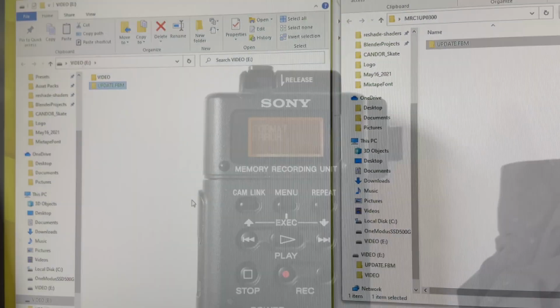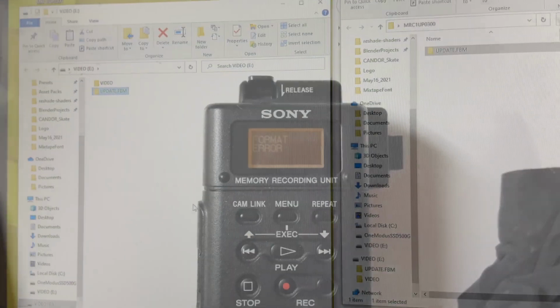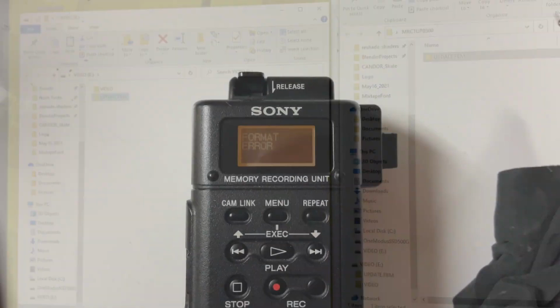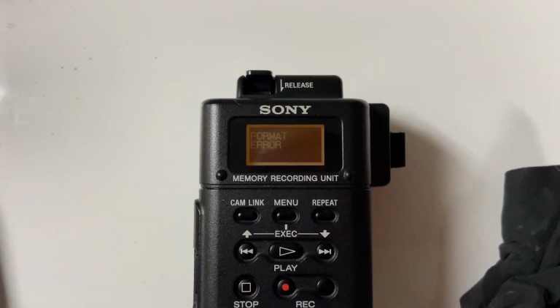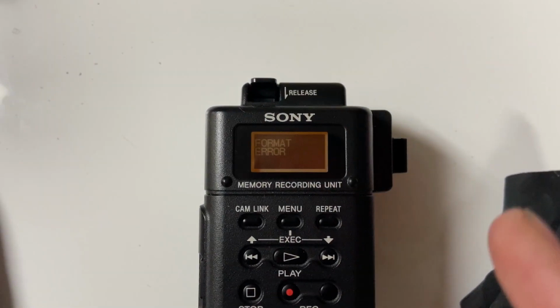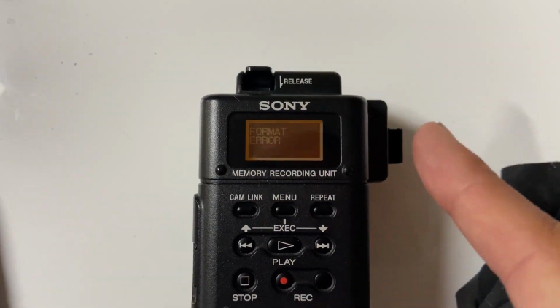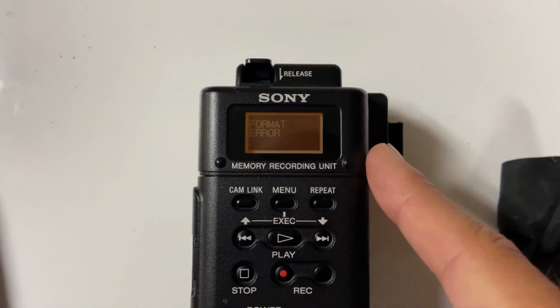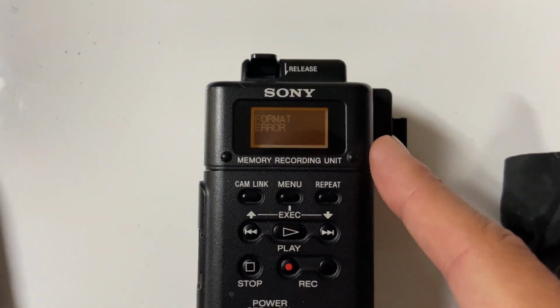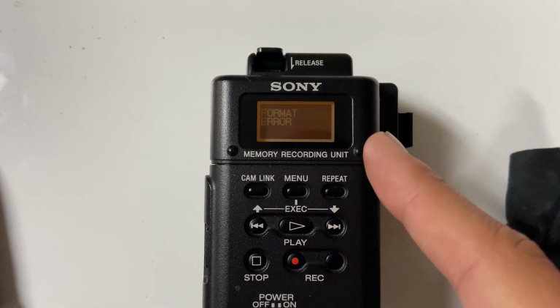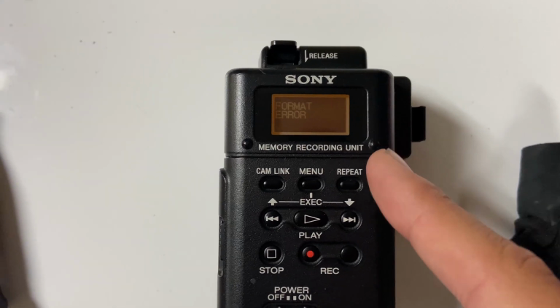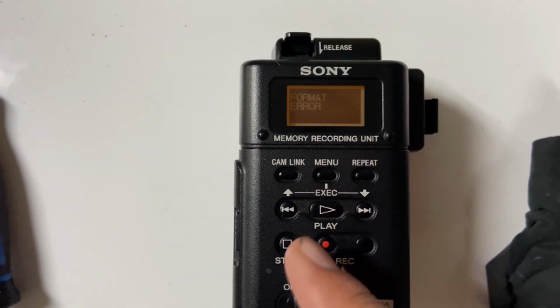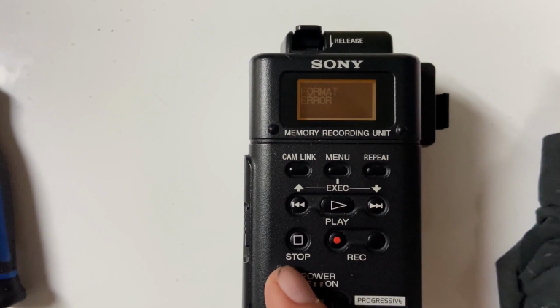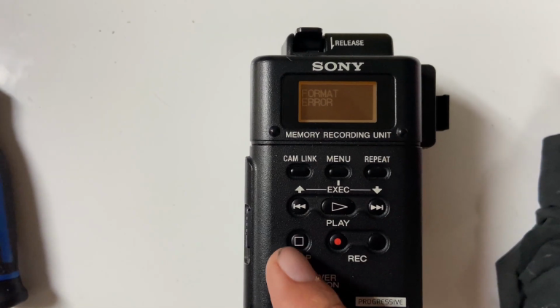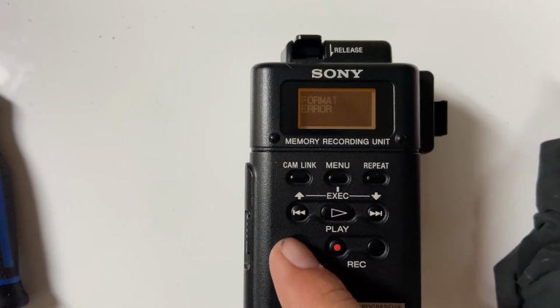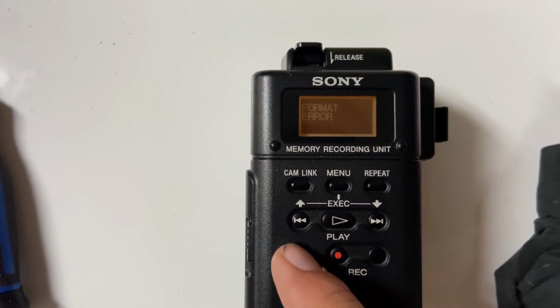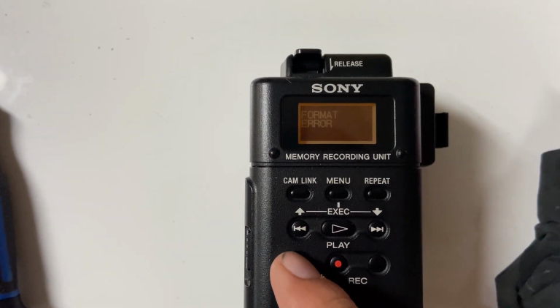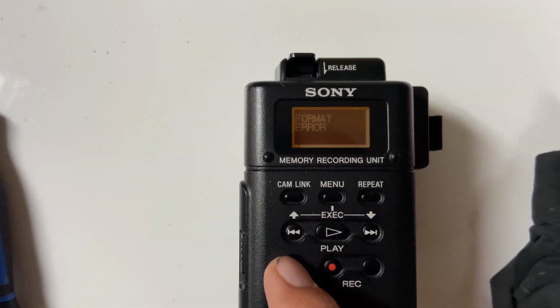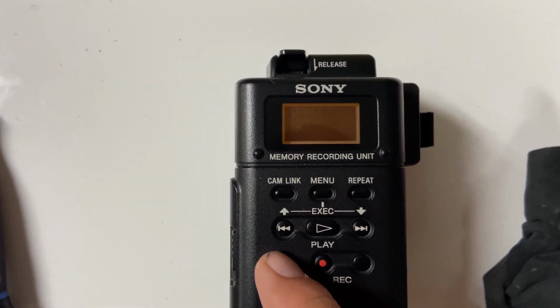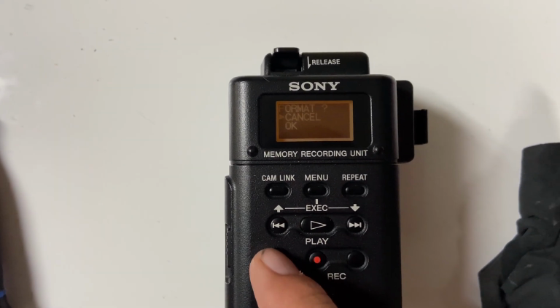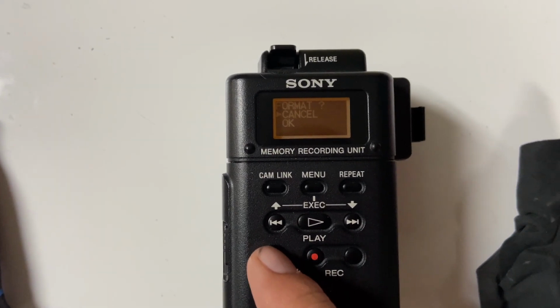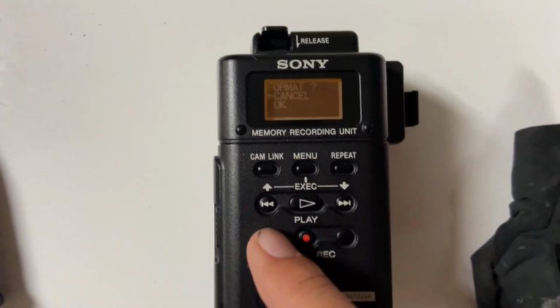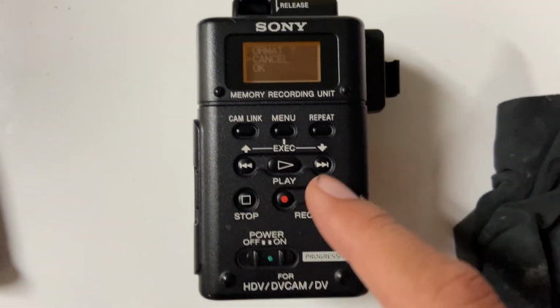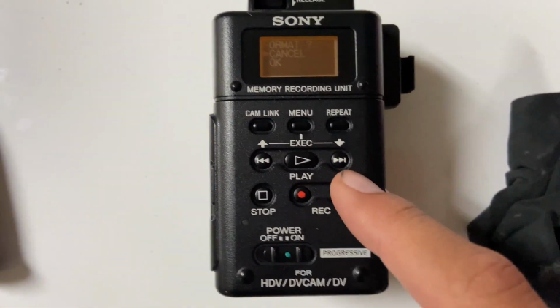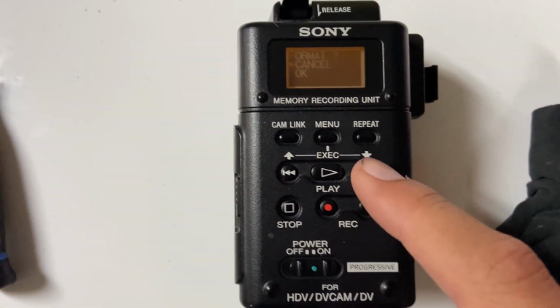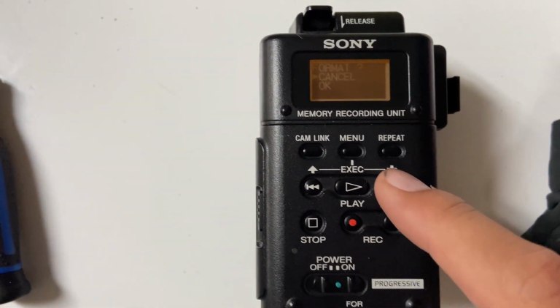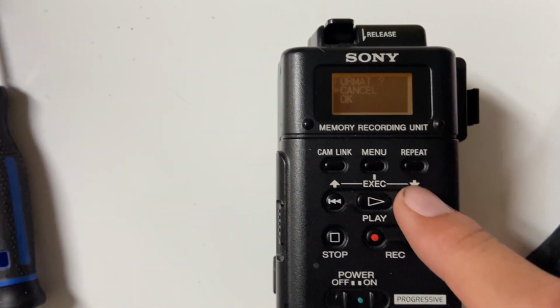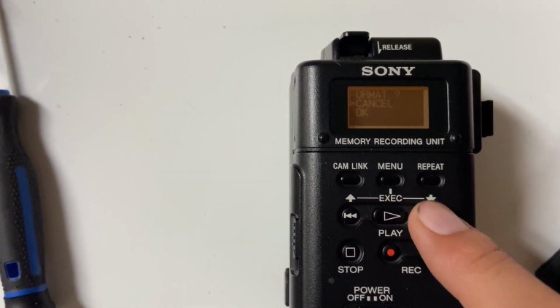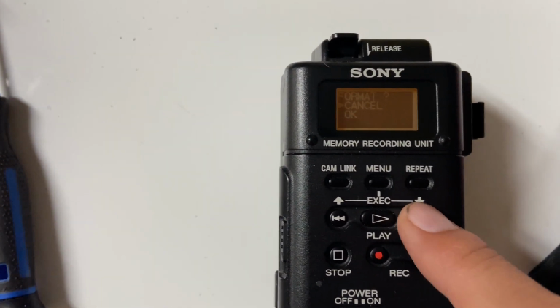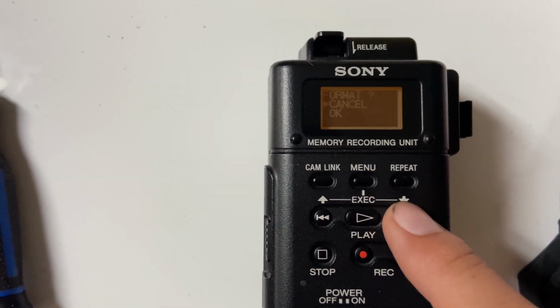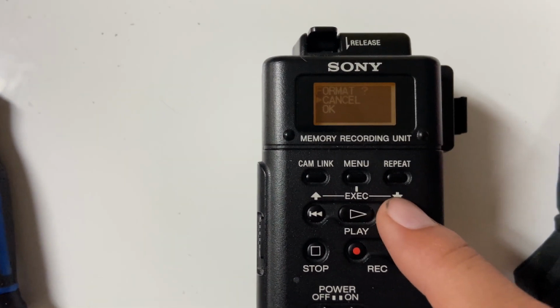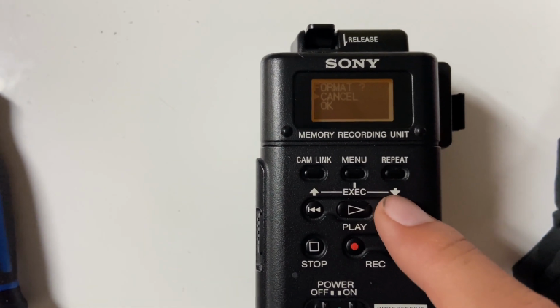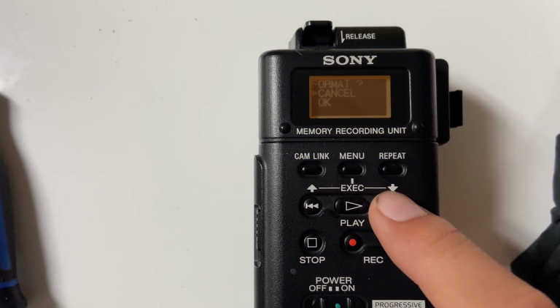If your card ever has a format error, just click the stop button — it allows you to format it directly onto the device.